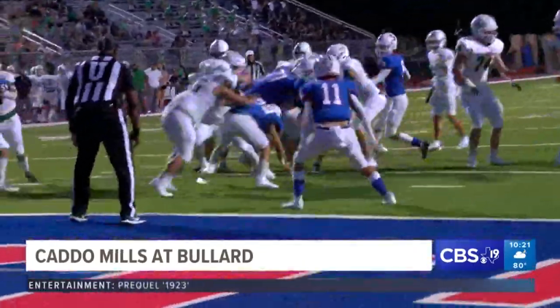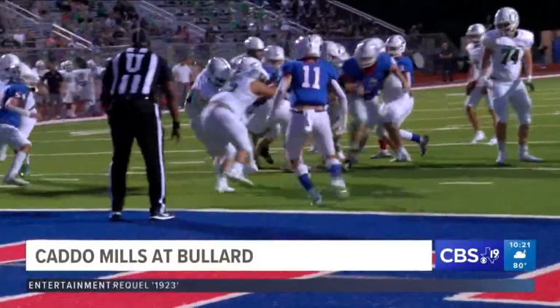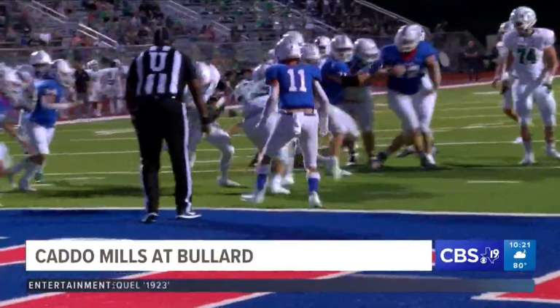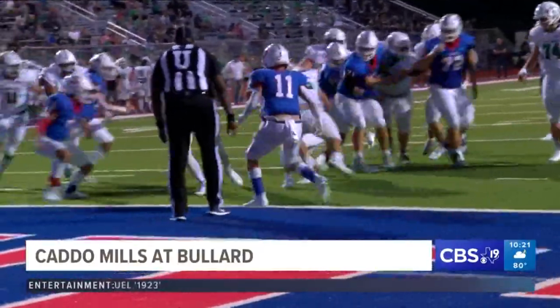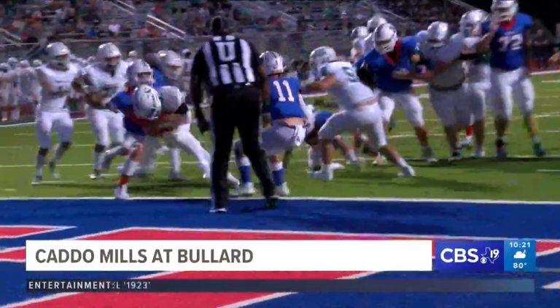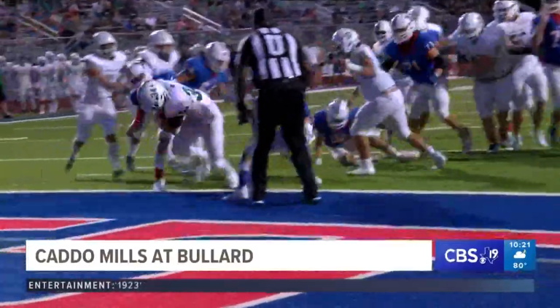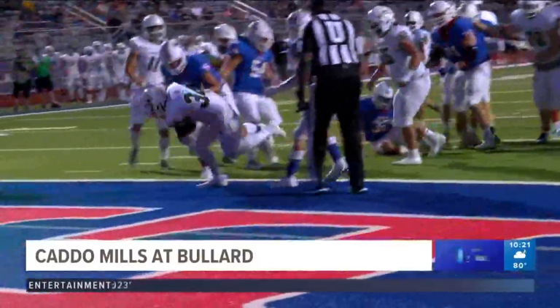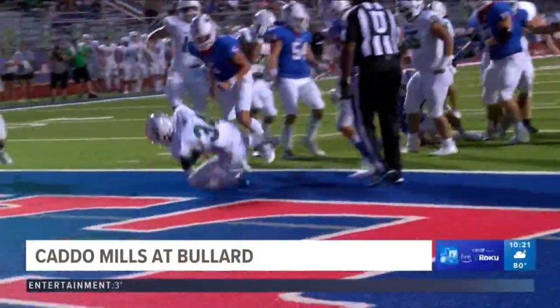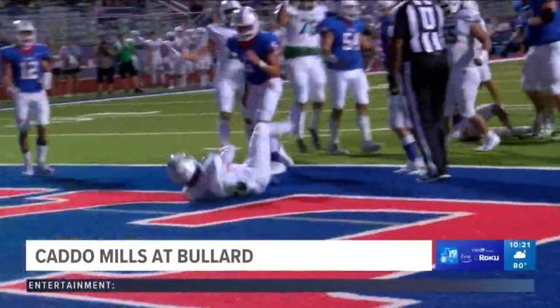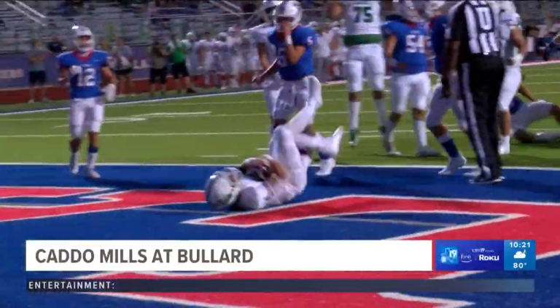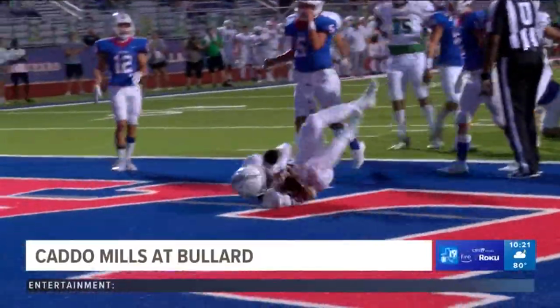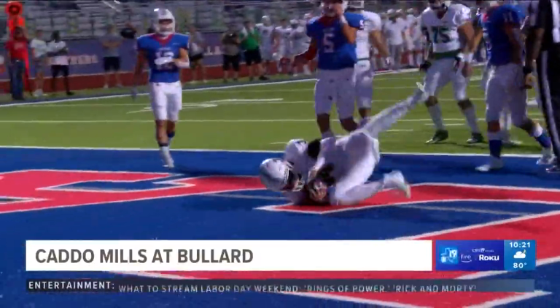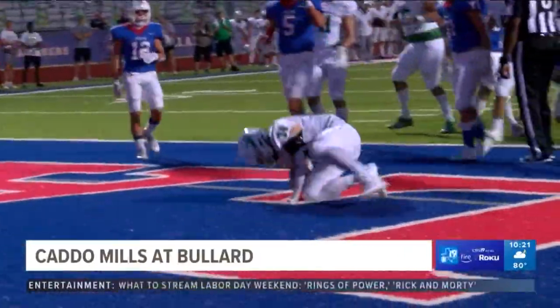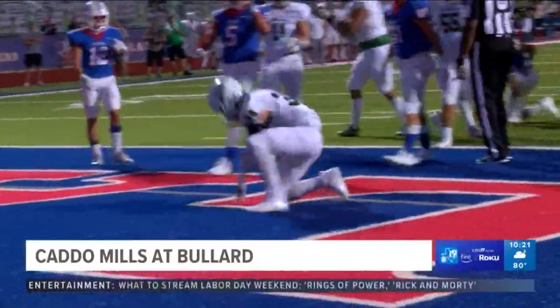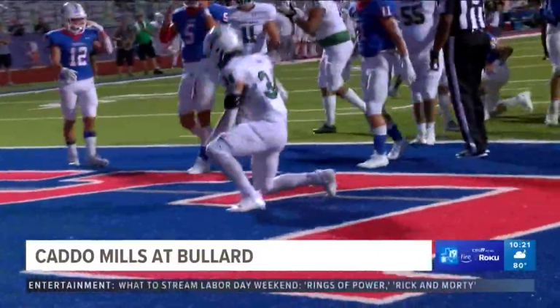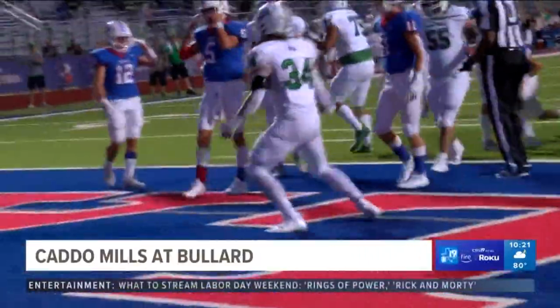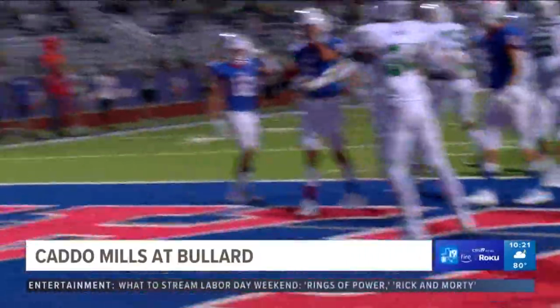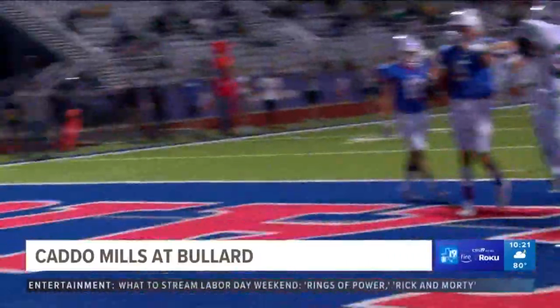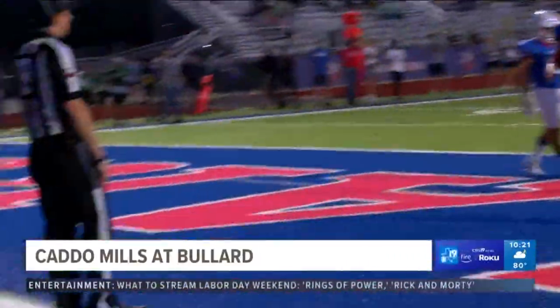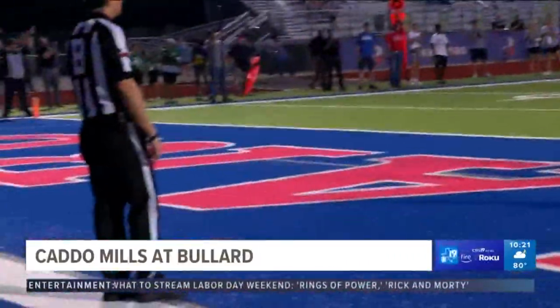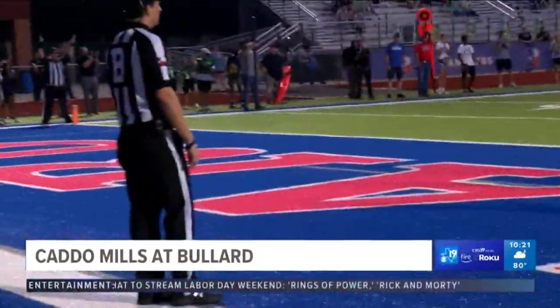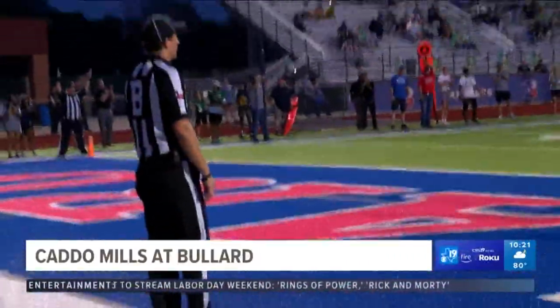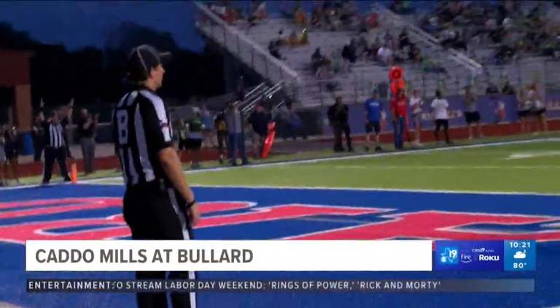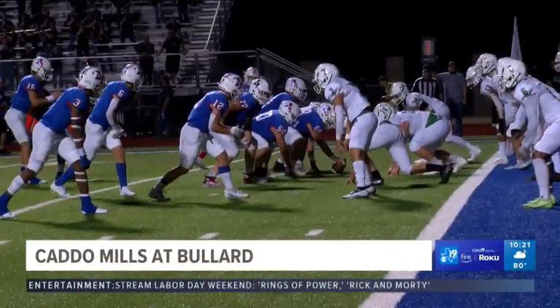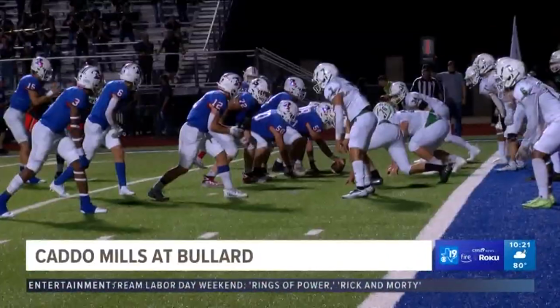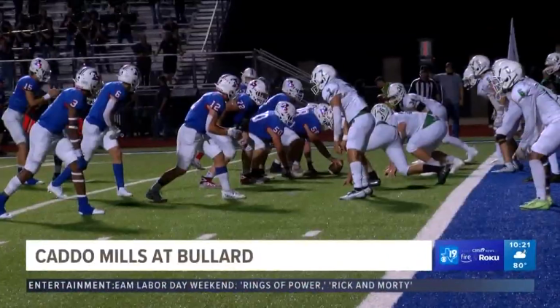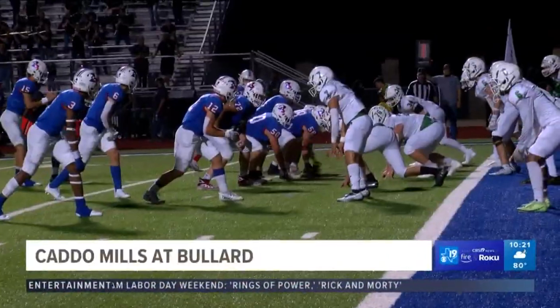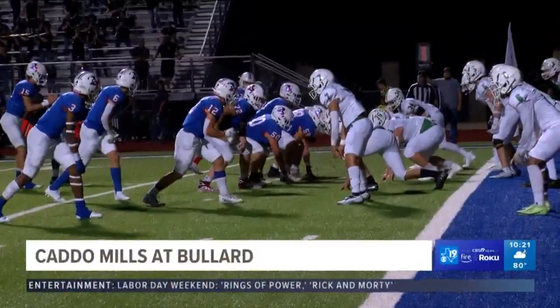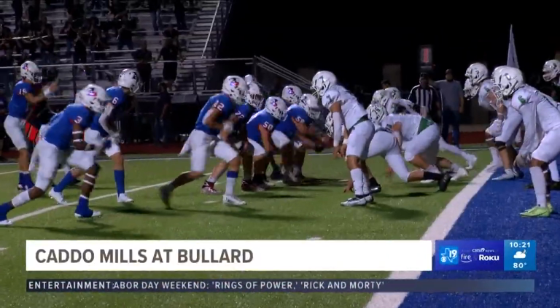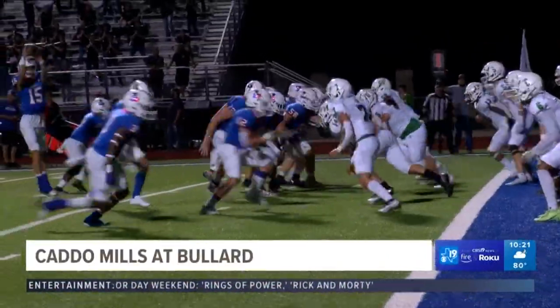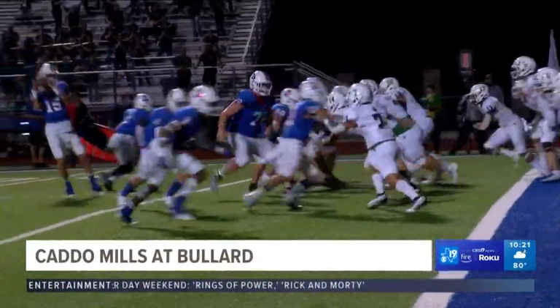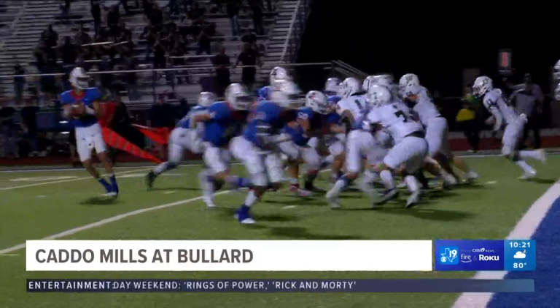Caddo Mills would actually strike first. That's a four-yard TV run by Gavin Barabas. Seven nothing, Foxes.